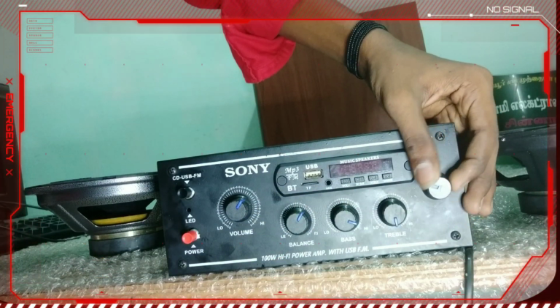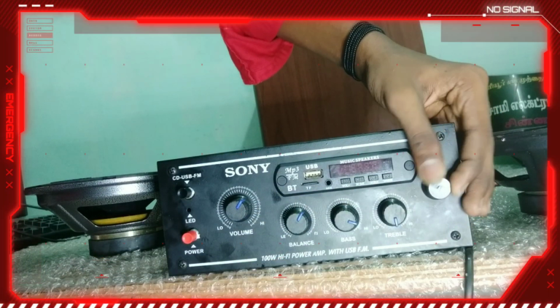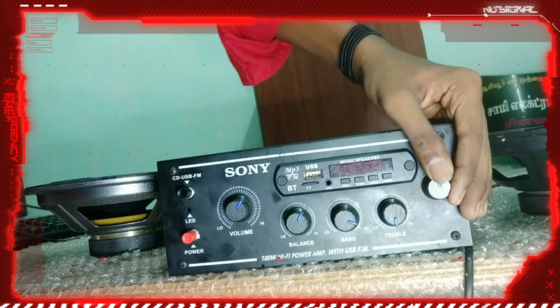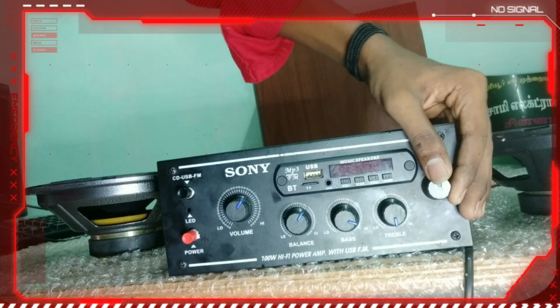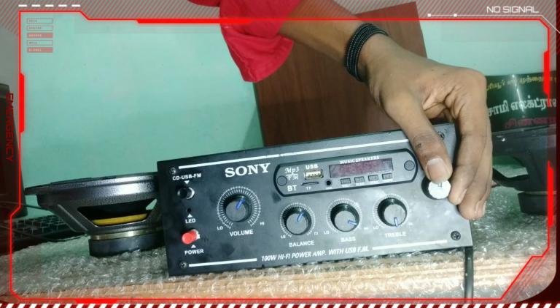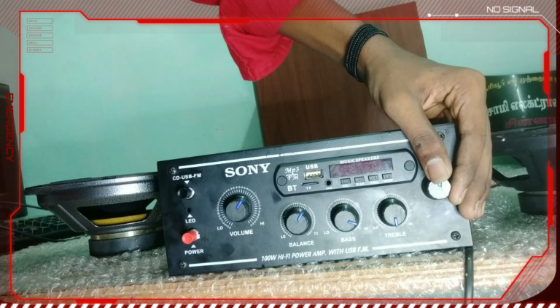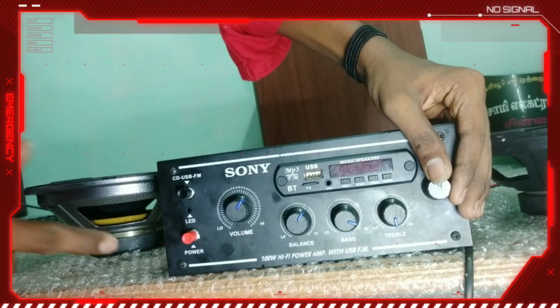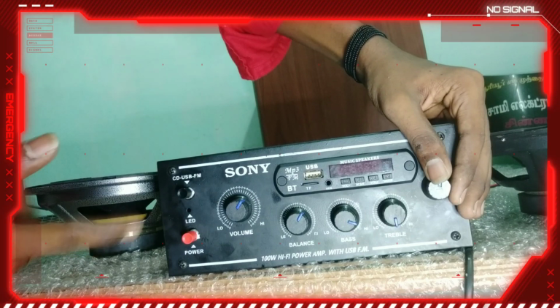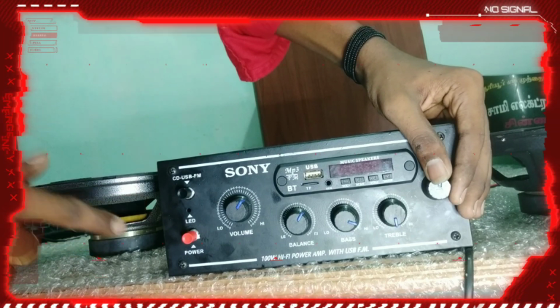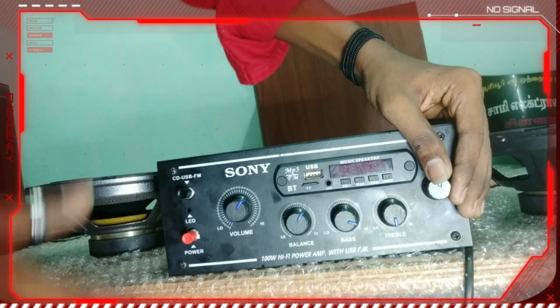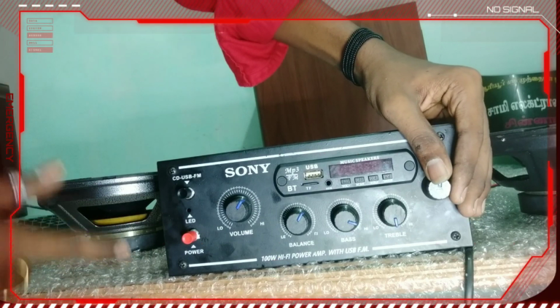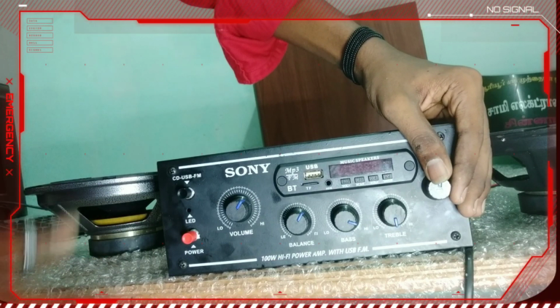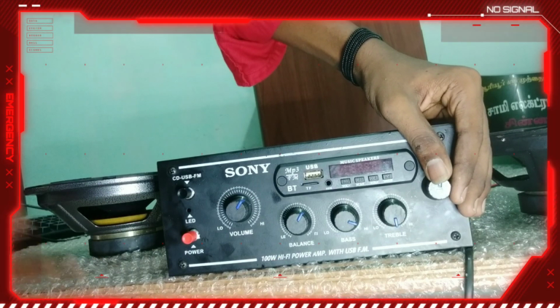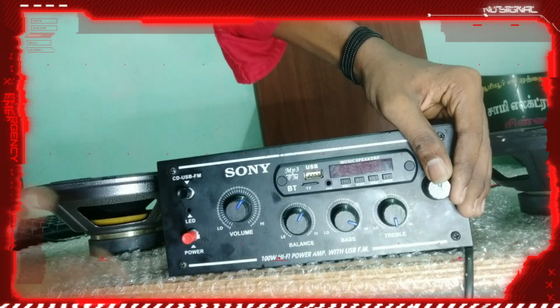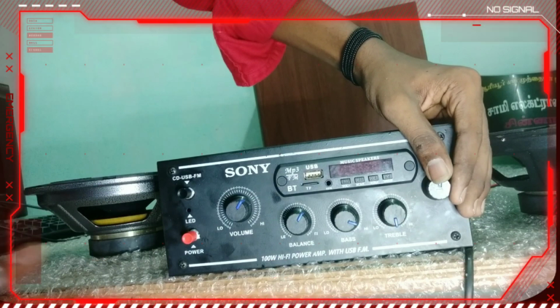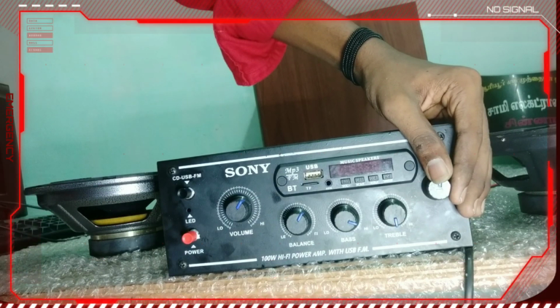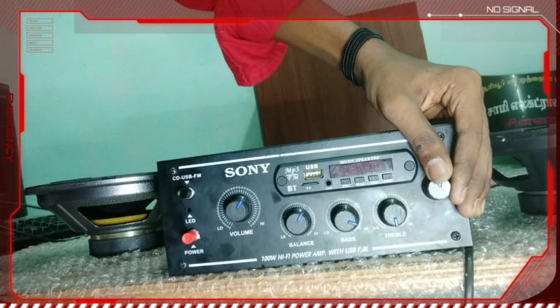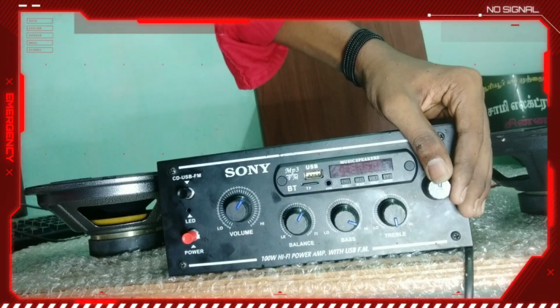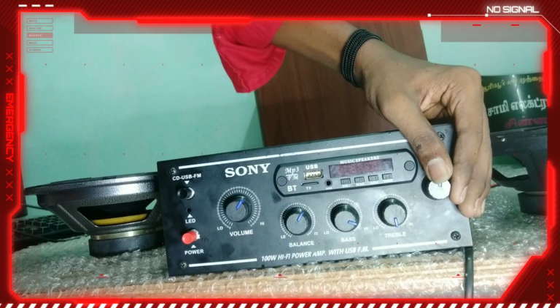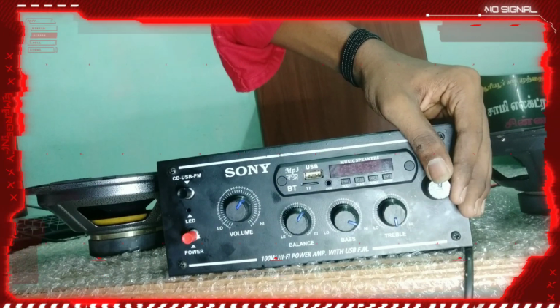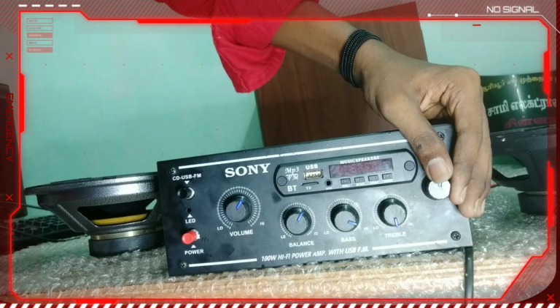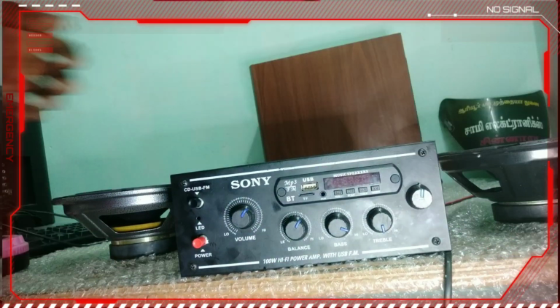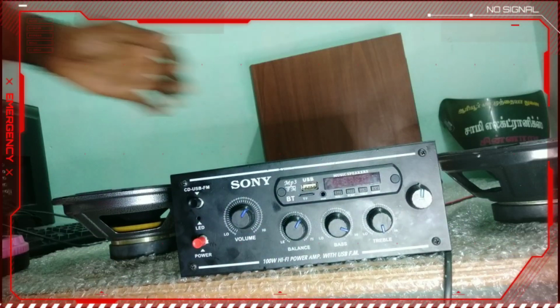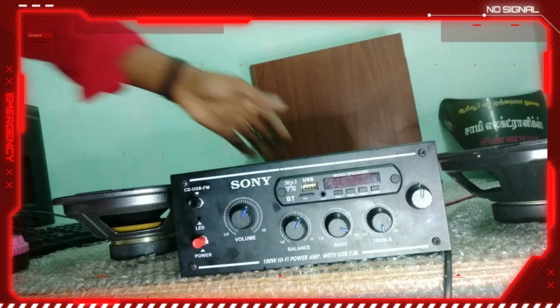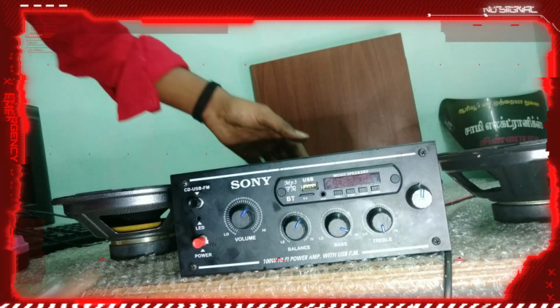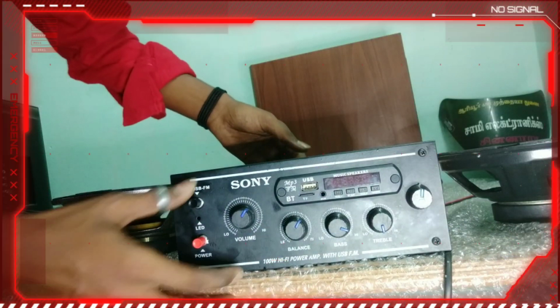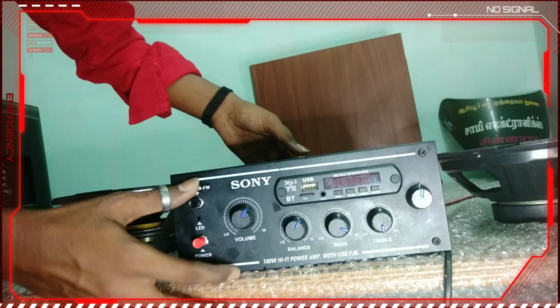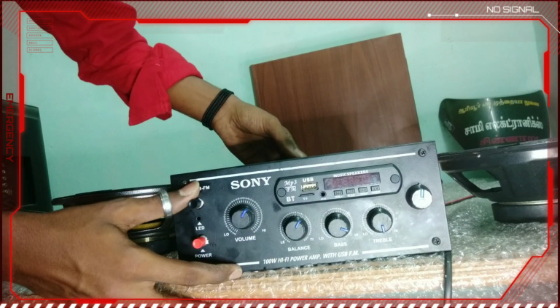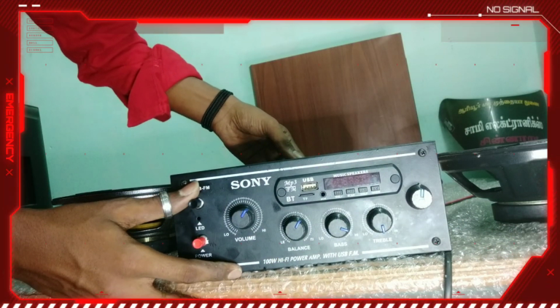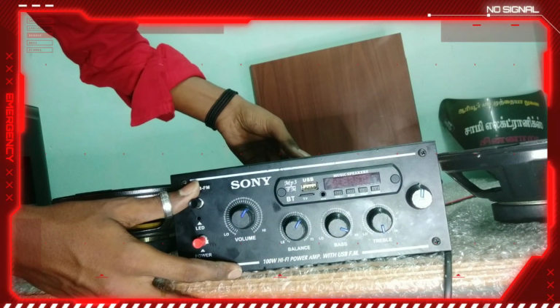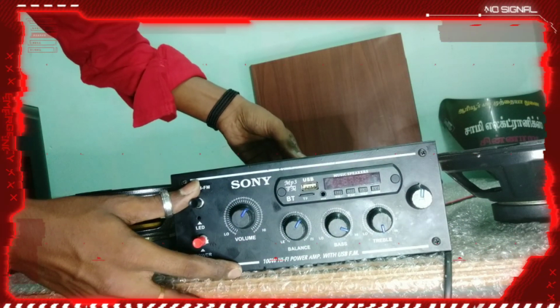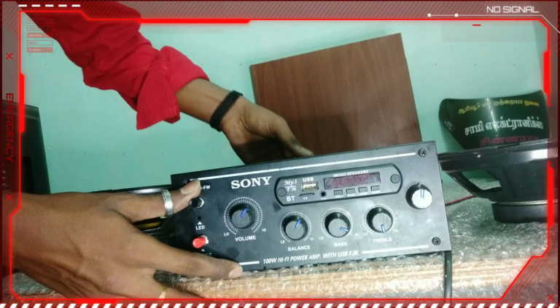Now I will show you my set and open it up.